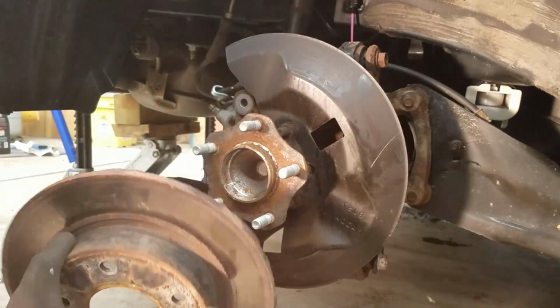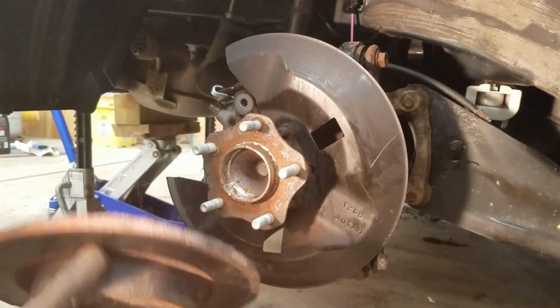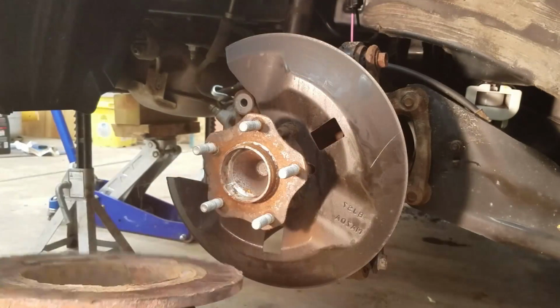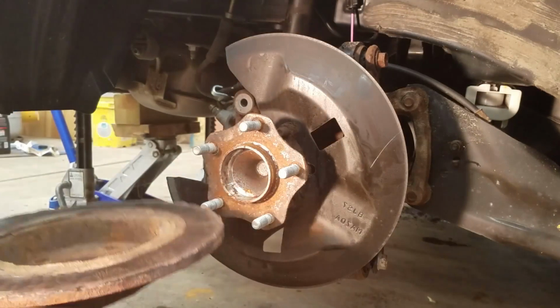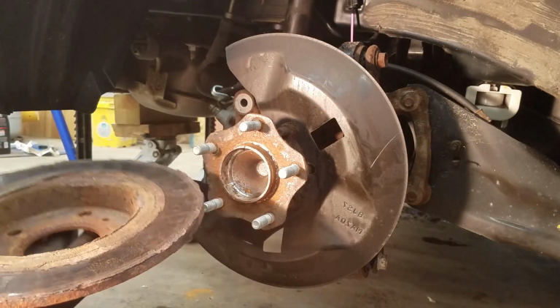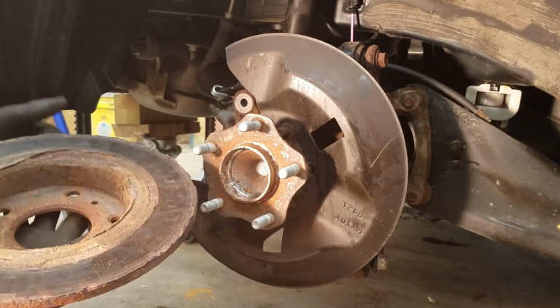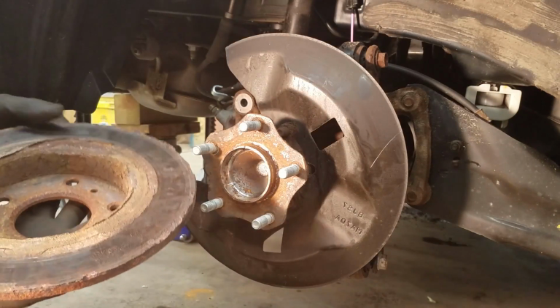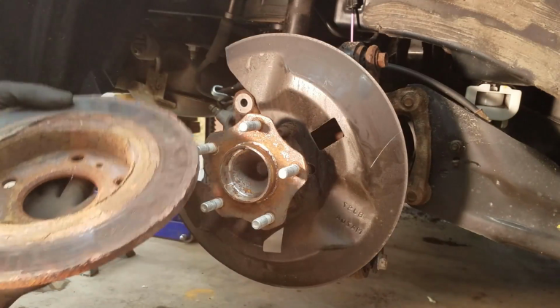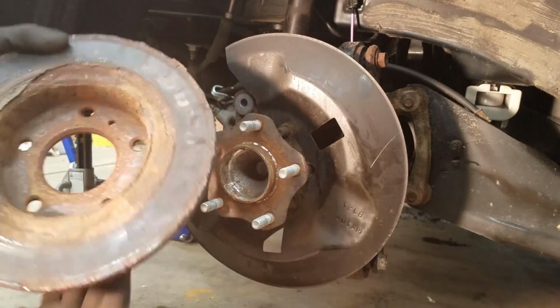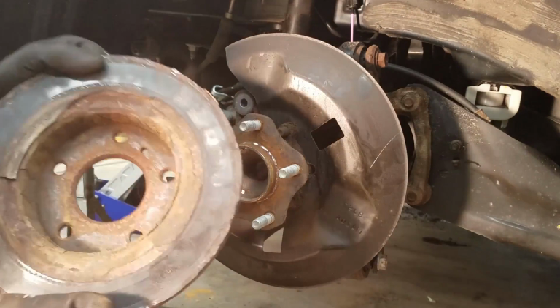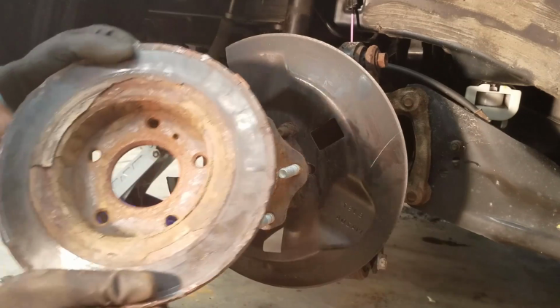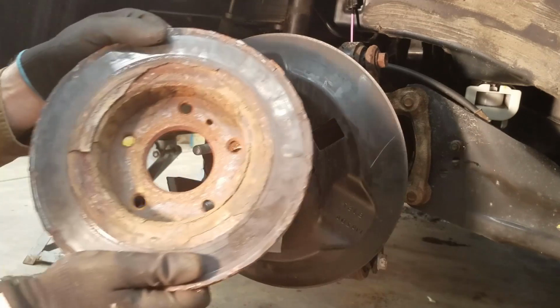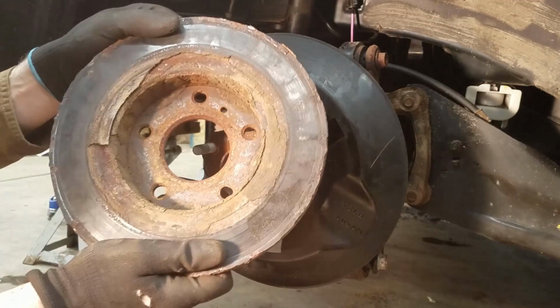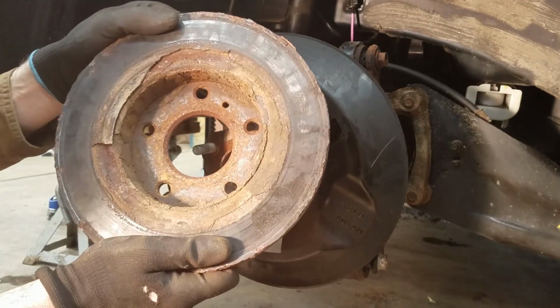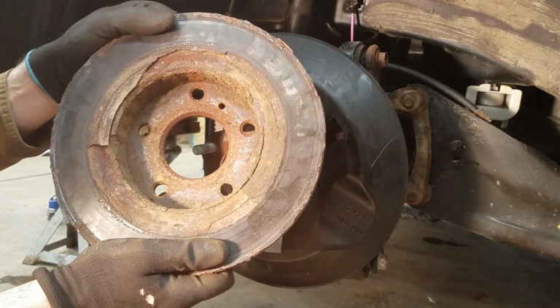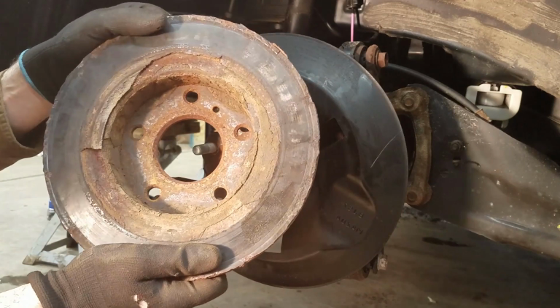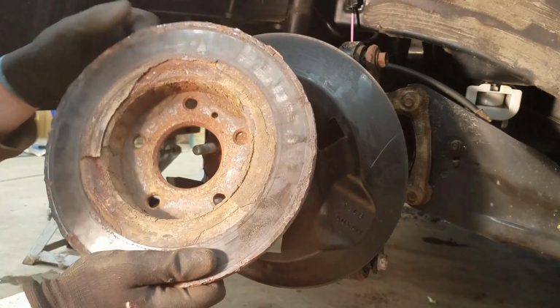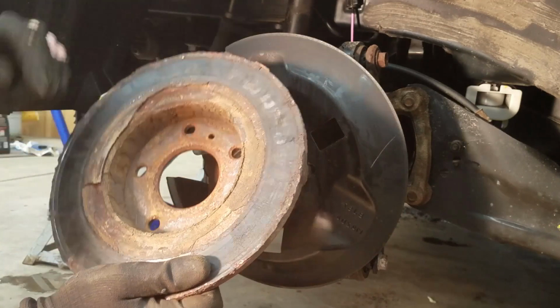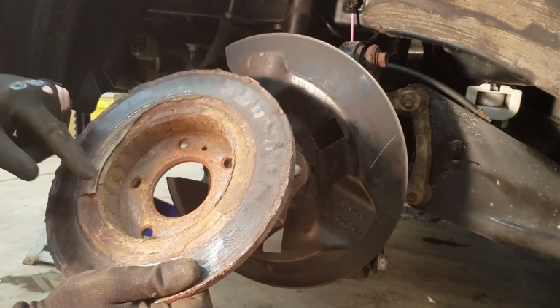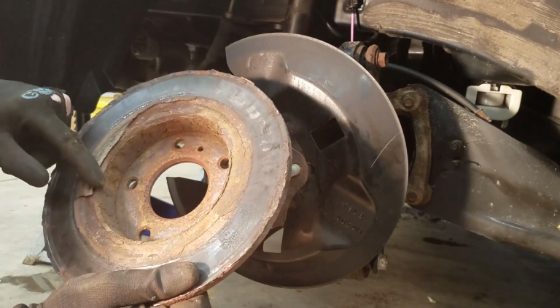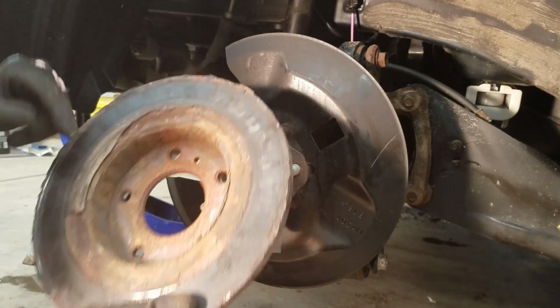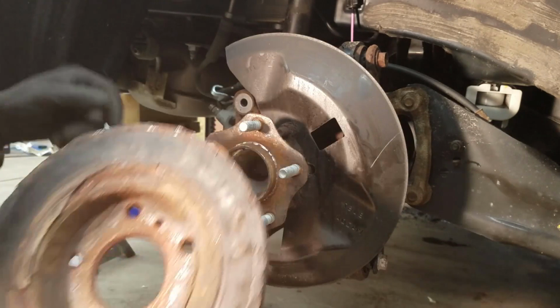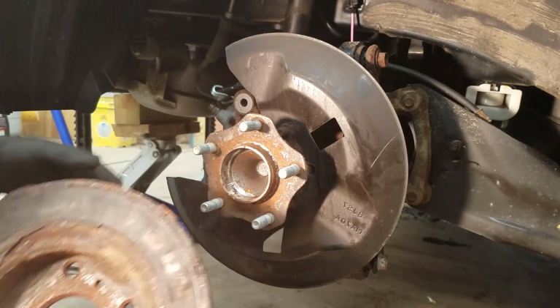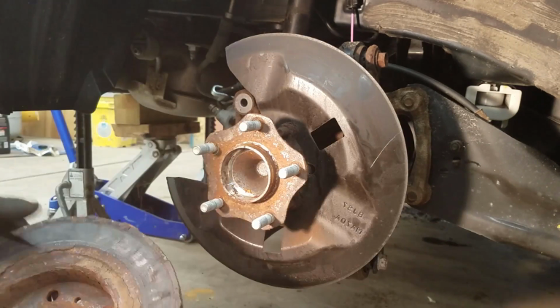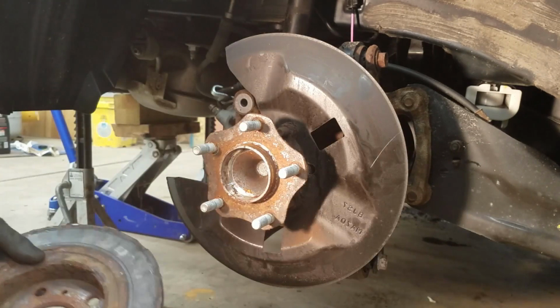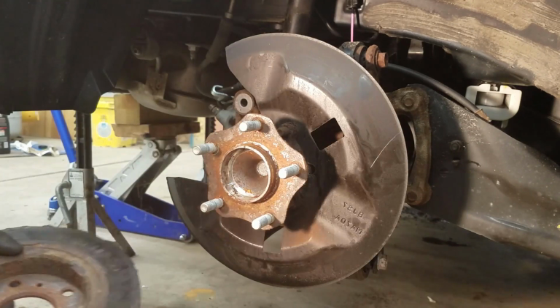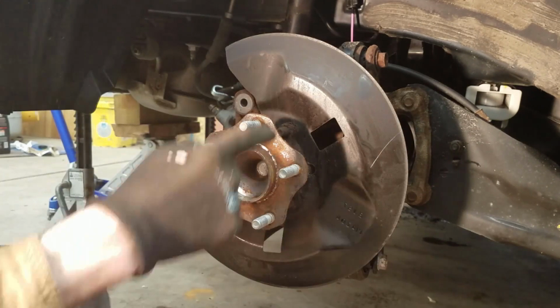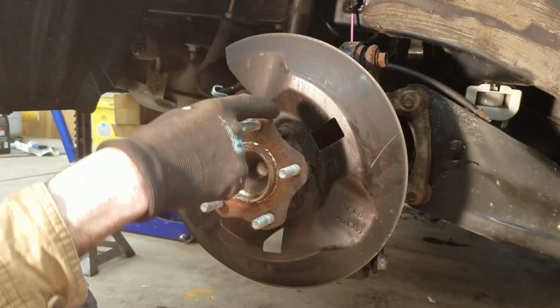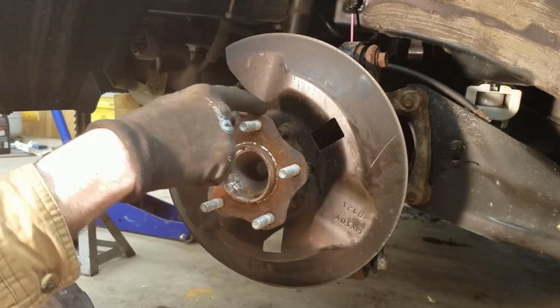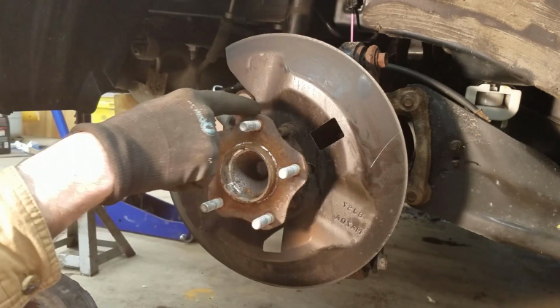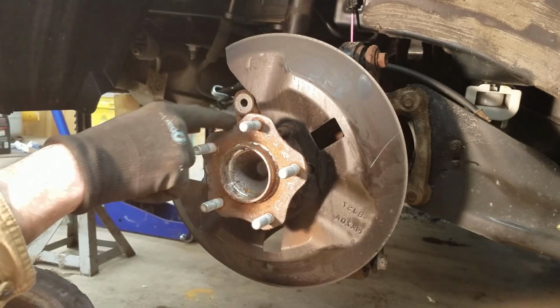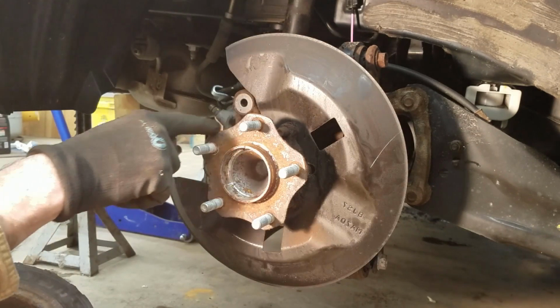There we go. If you look at the back side of that, it was all rusted, and that was getting caught on these edges.